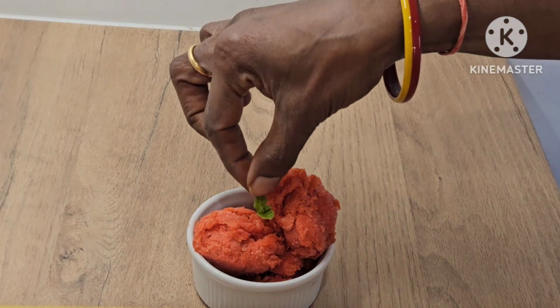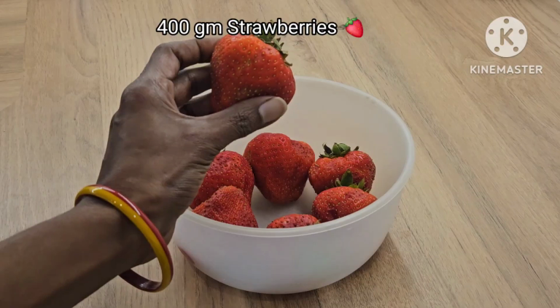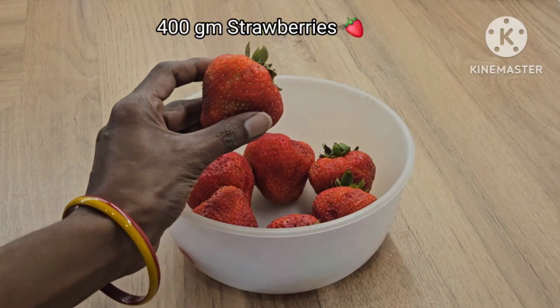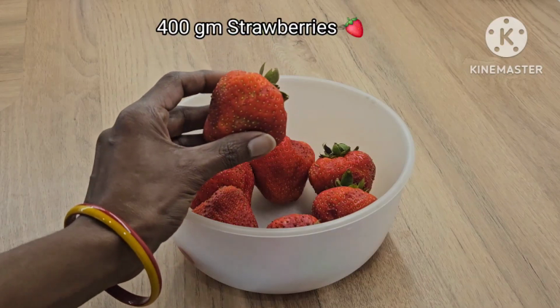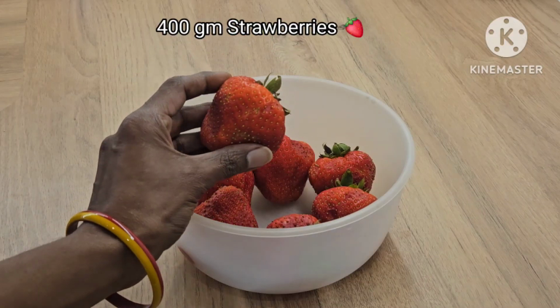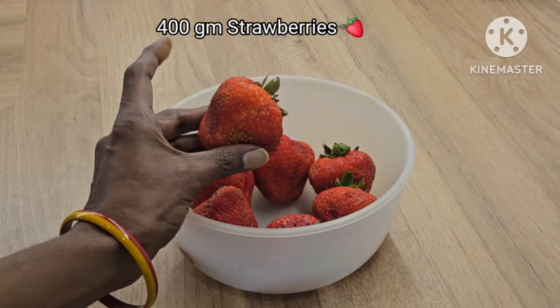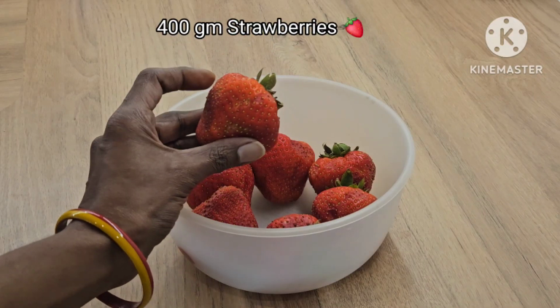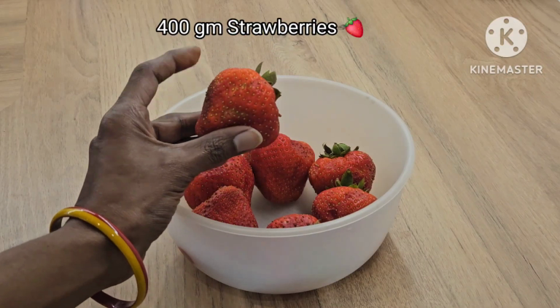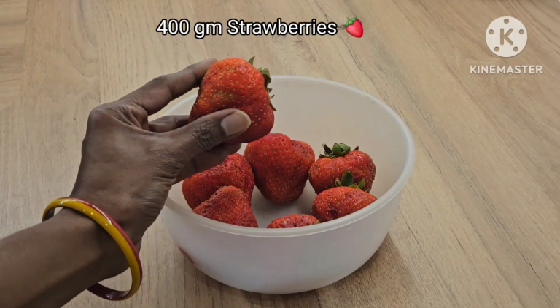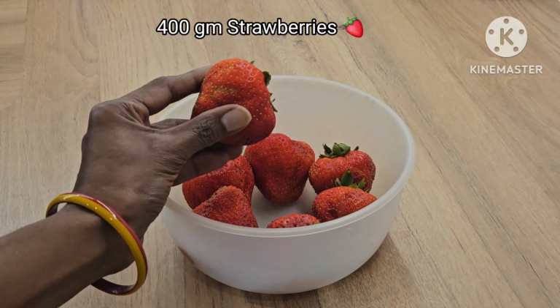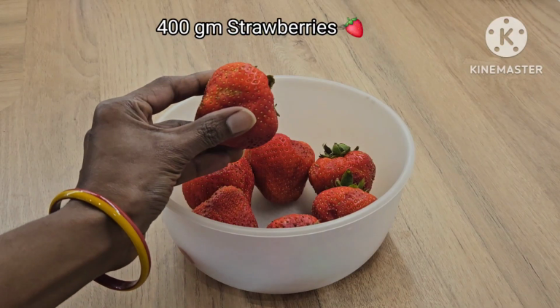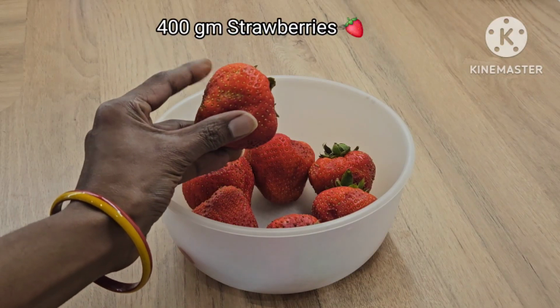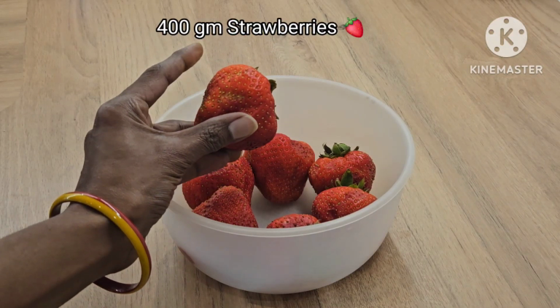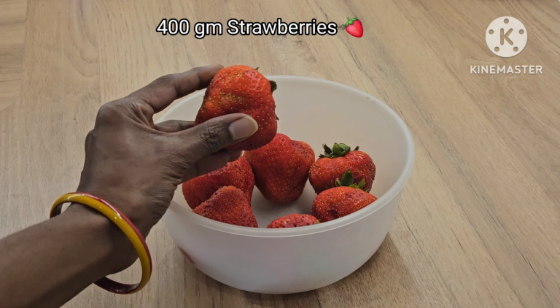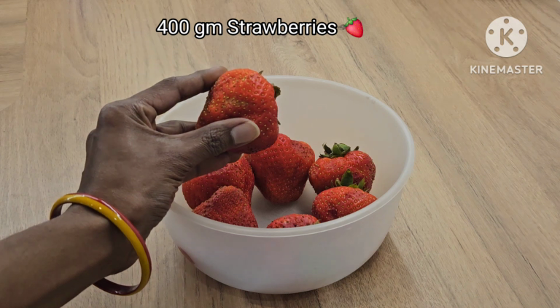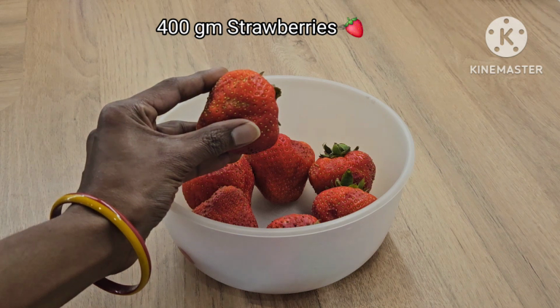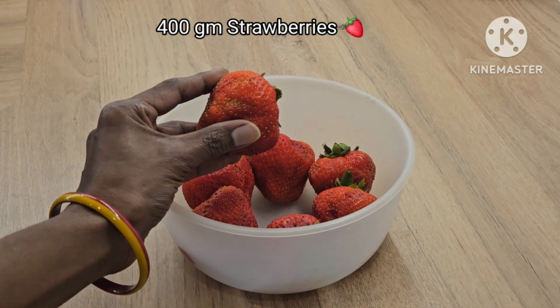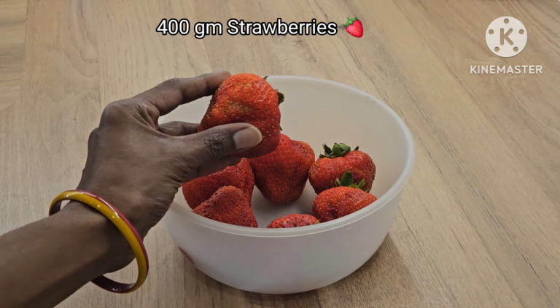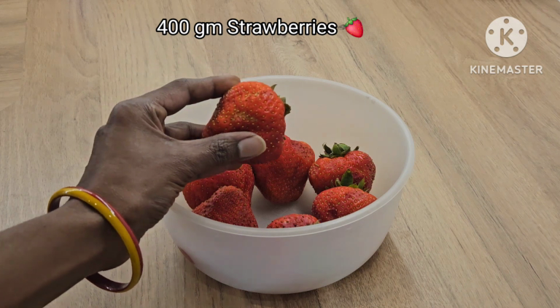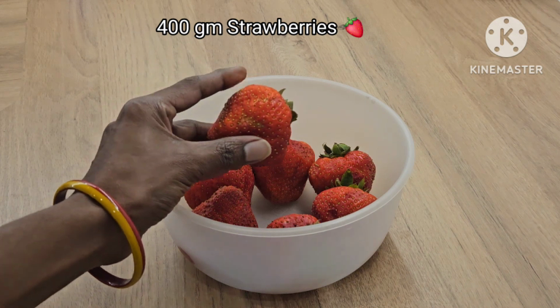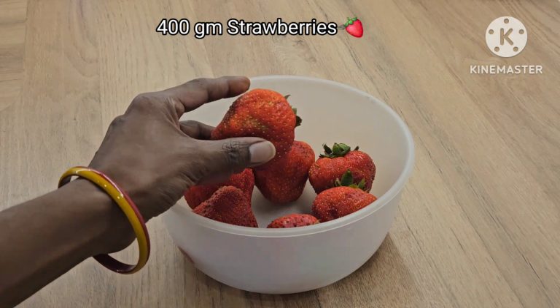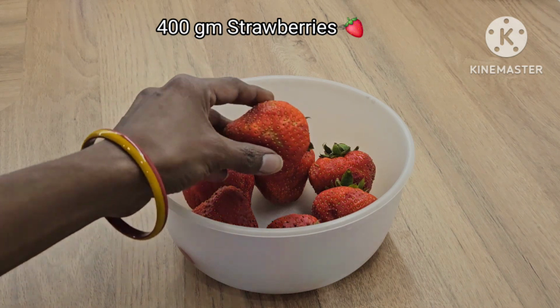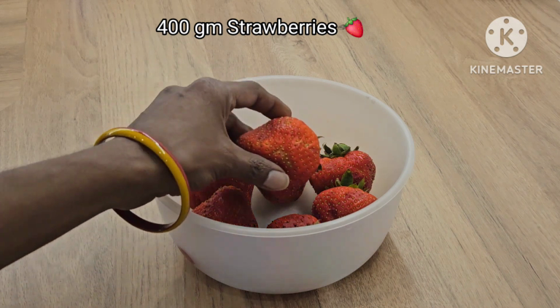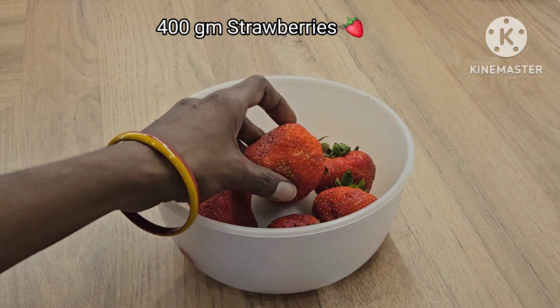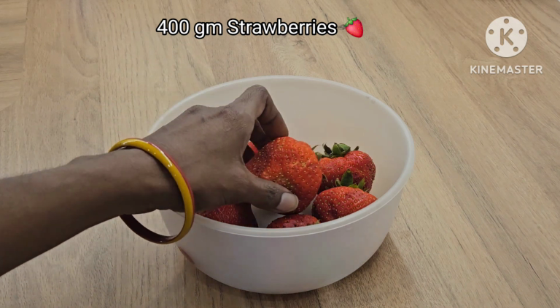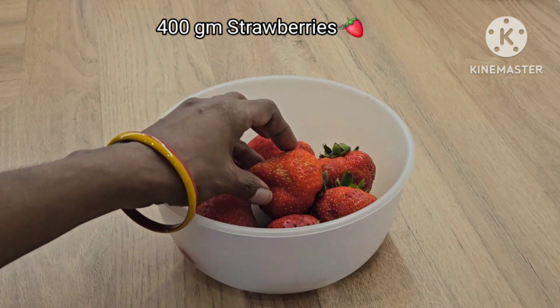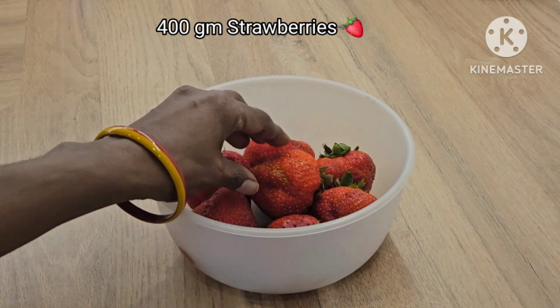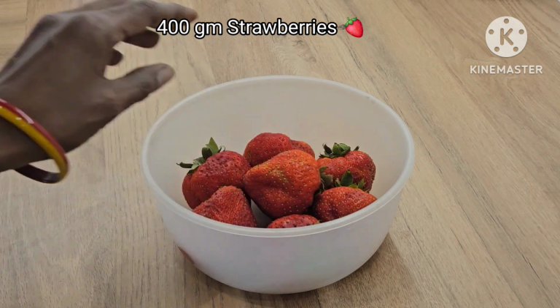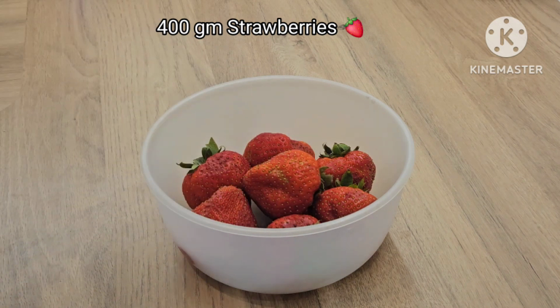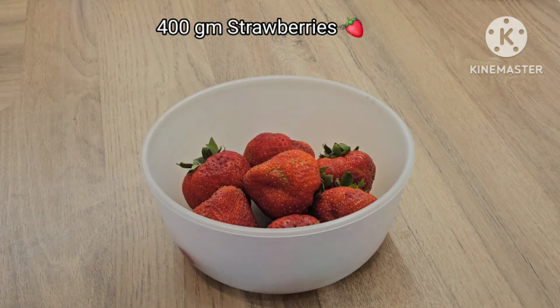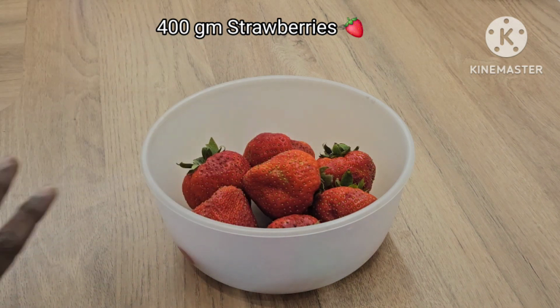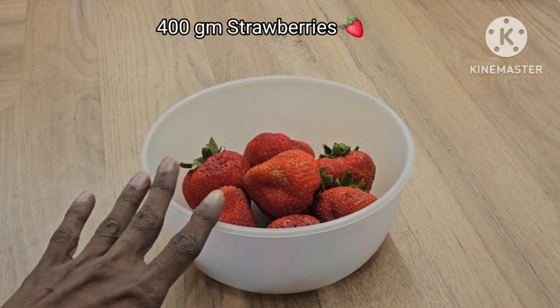I will try 400g of strawberries. I will wash them for the first time.